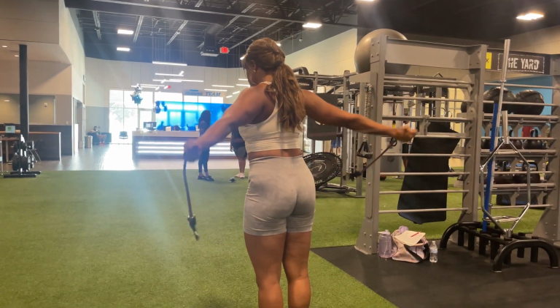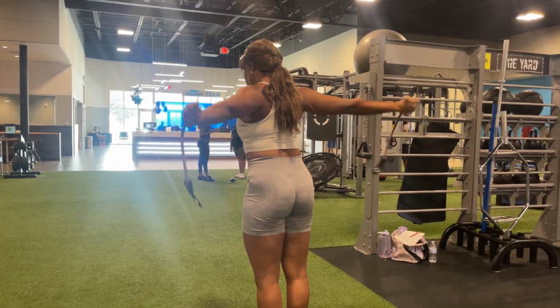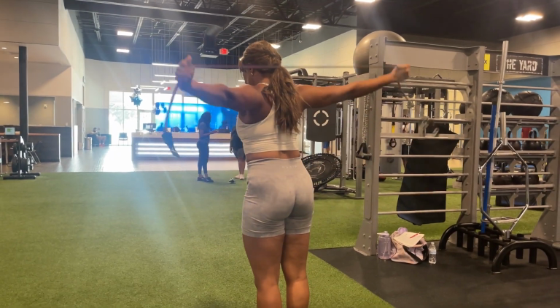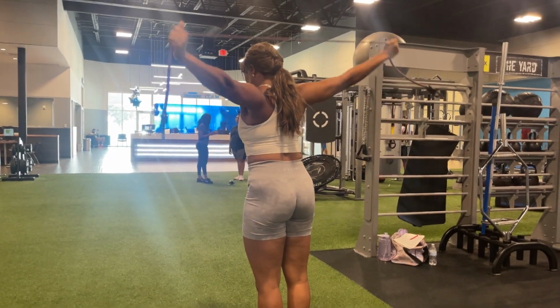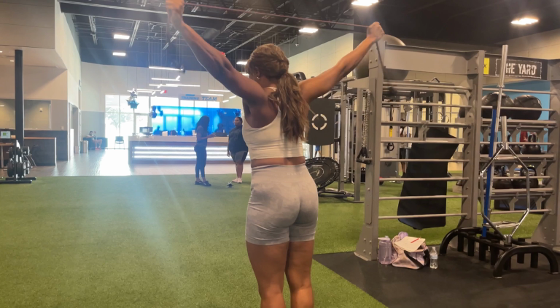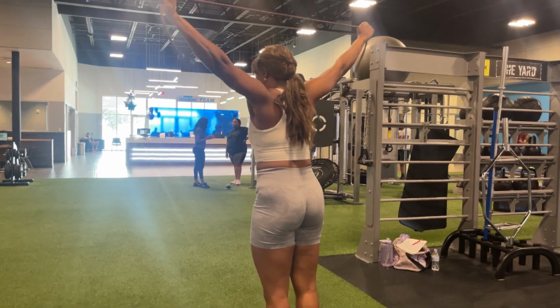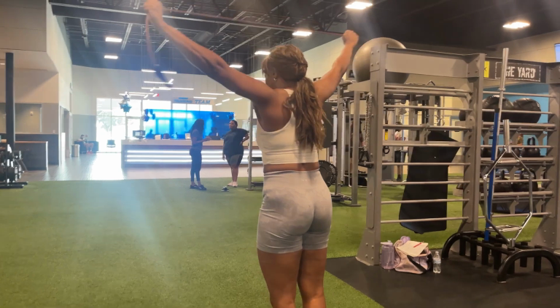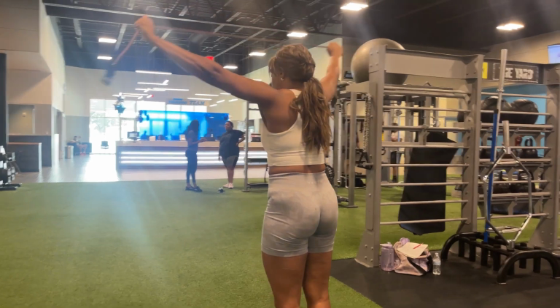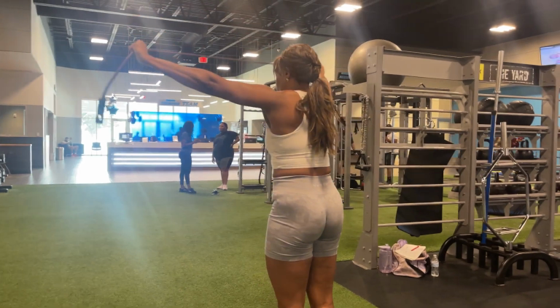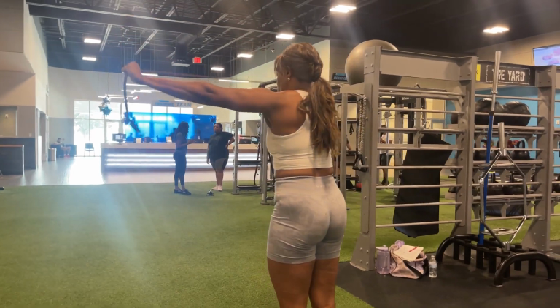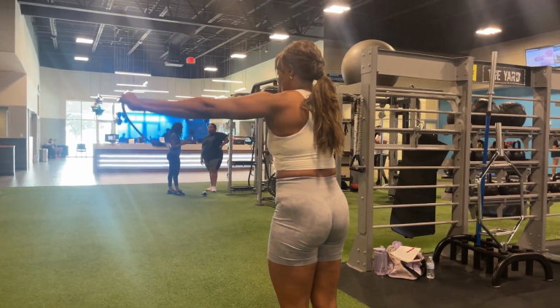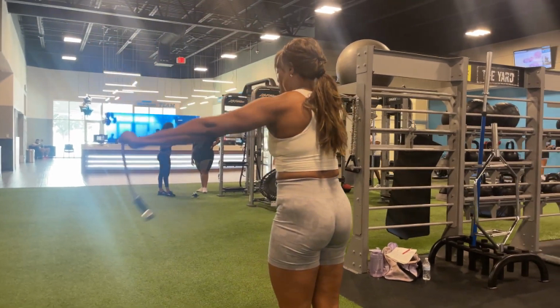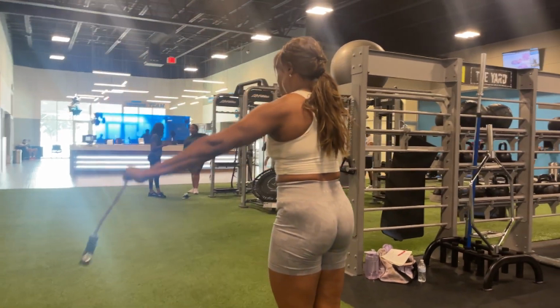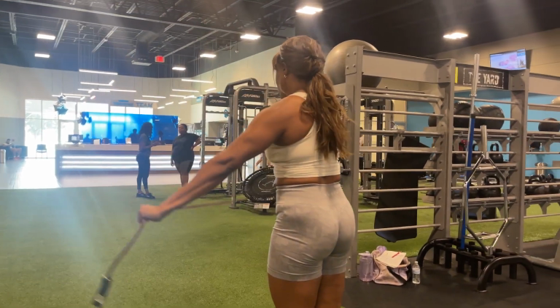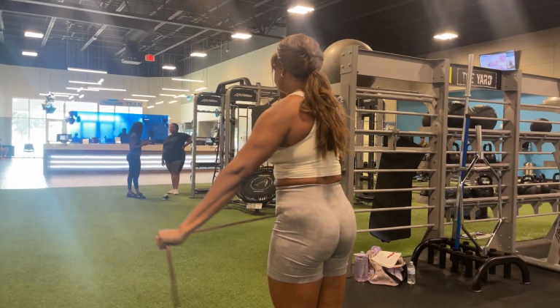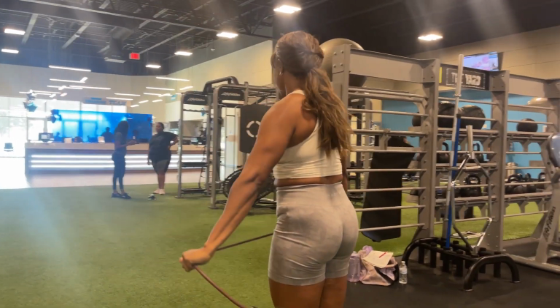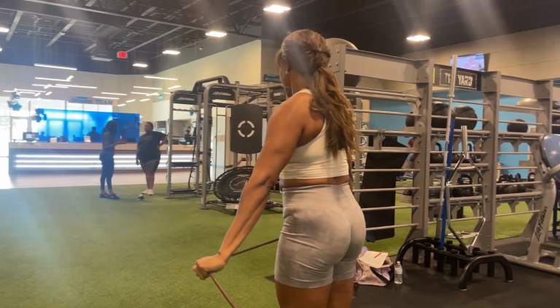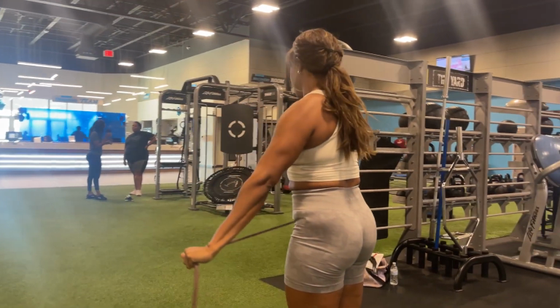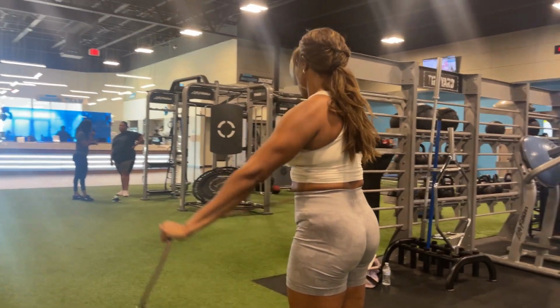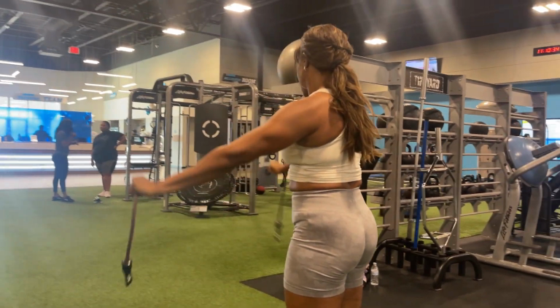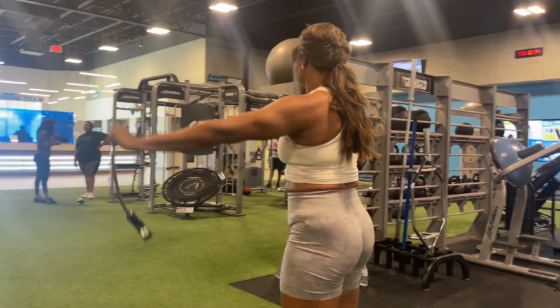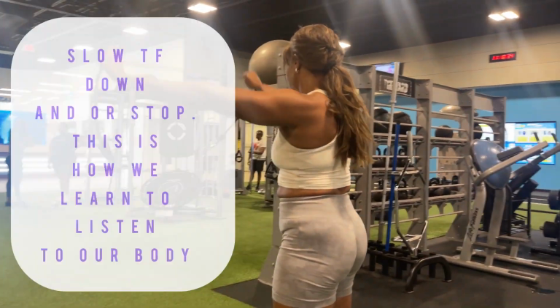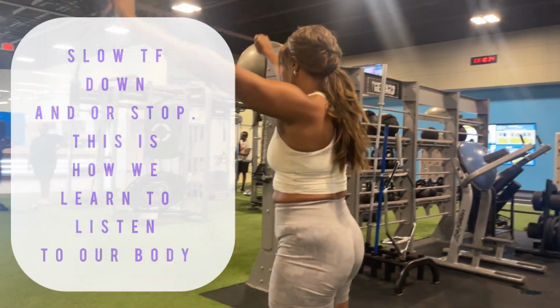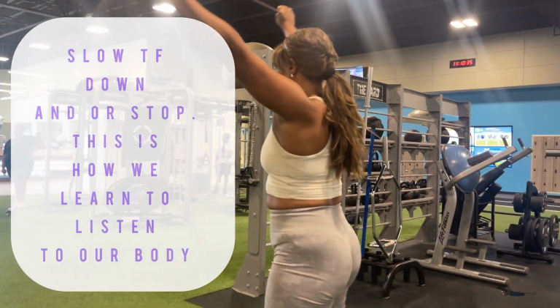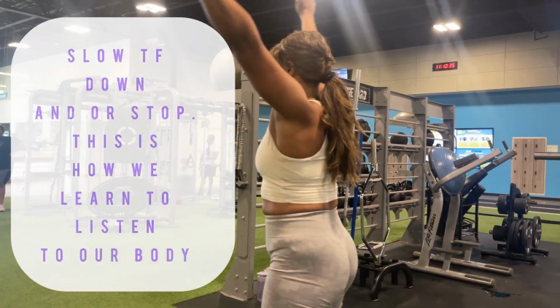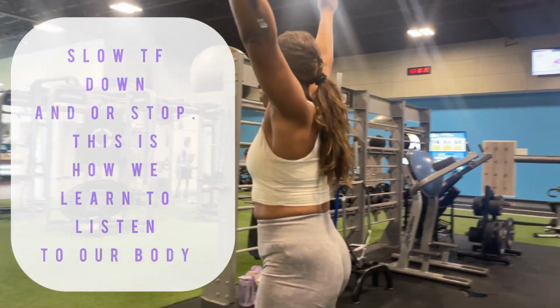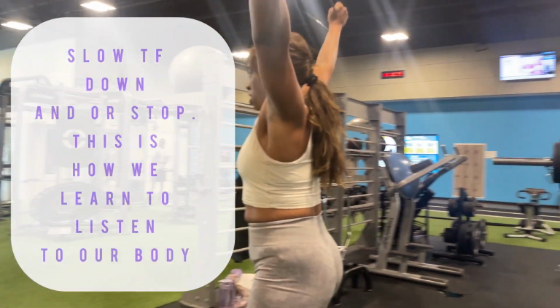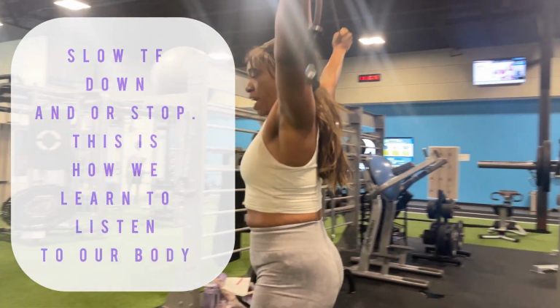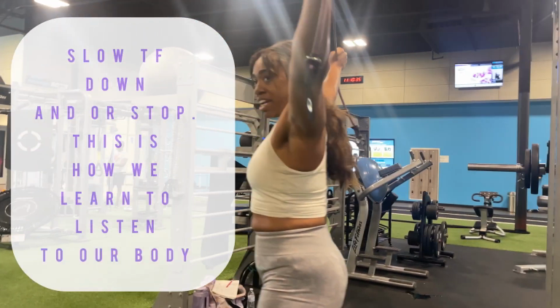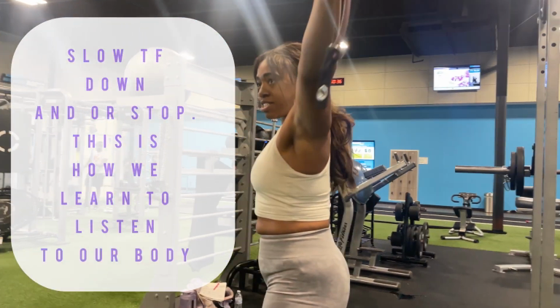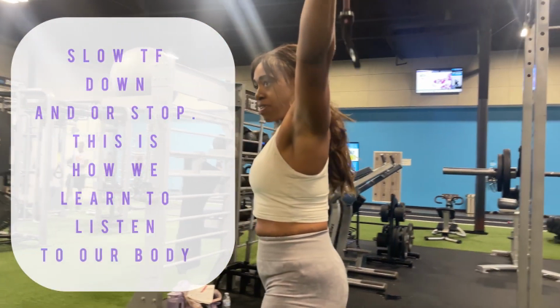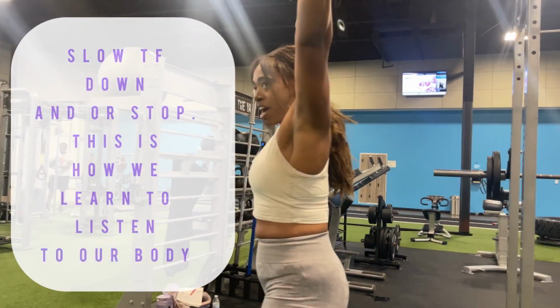These are called shoulder dislocates. You want to take your time with these — don't fly through them. If you feel your shoulders popping, that's okay. If you notice any pain, slow down.